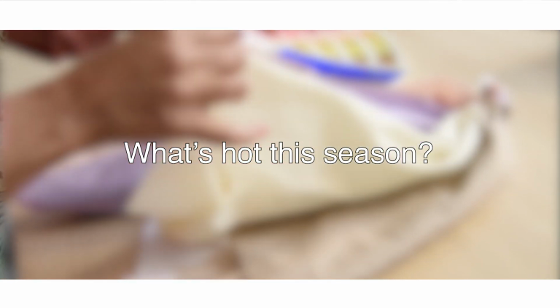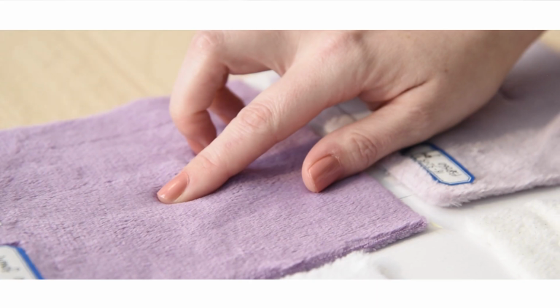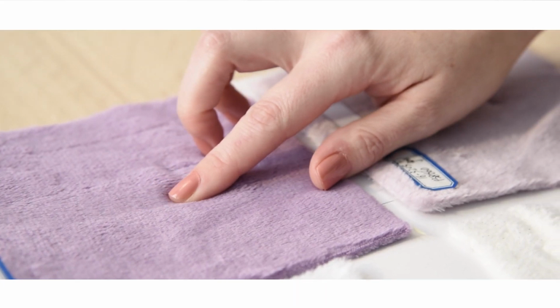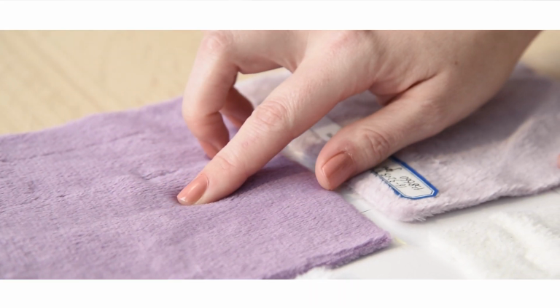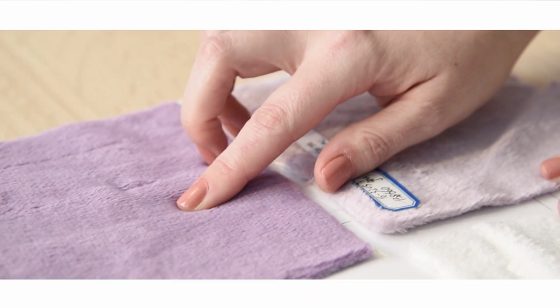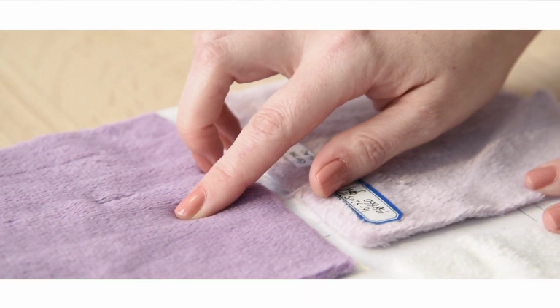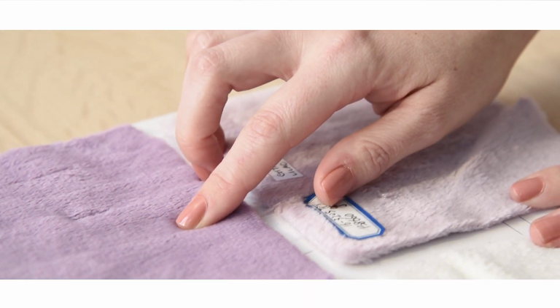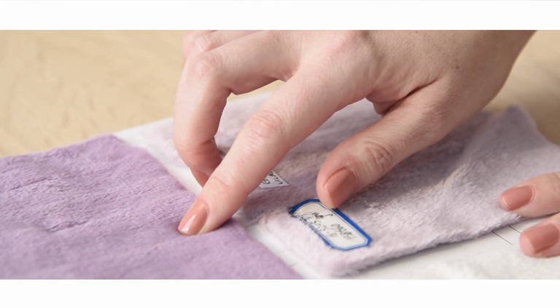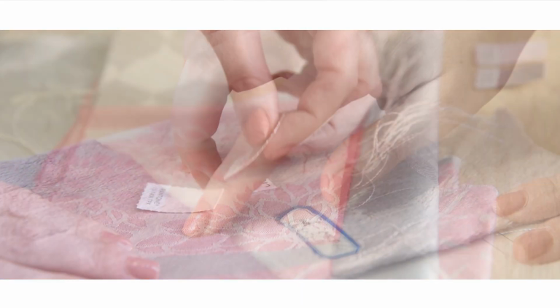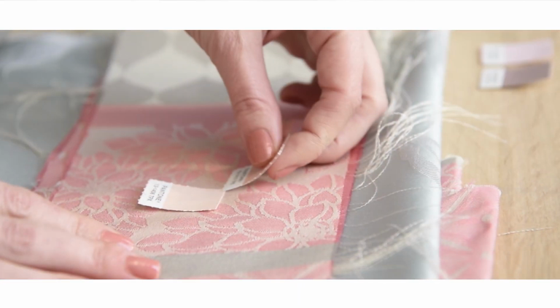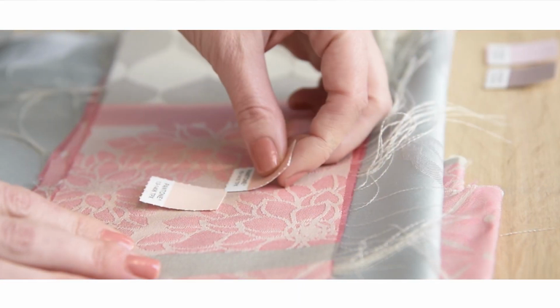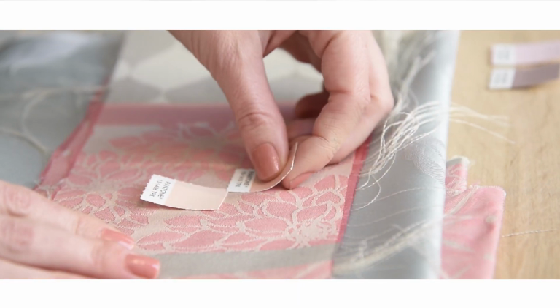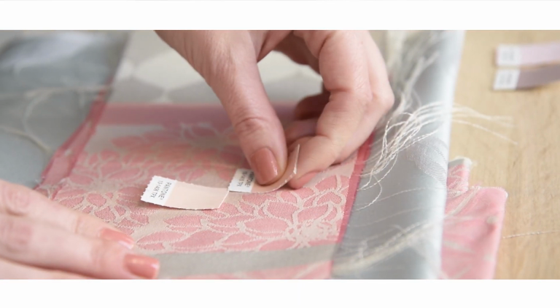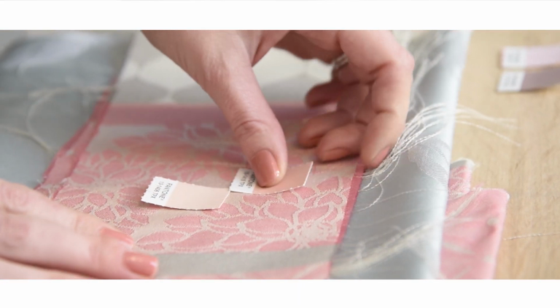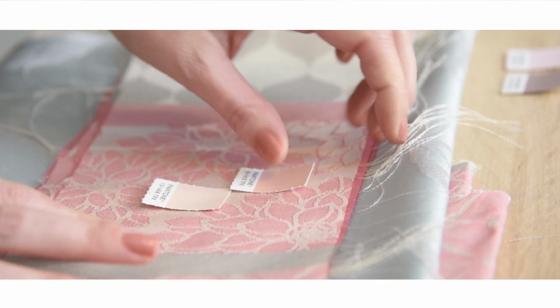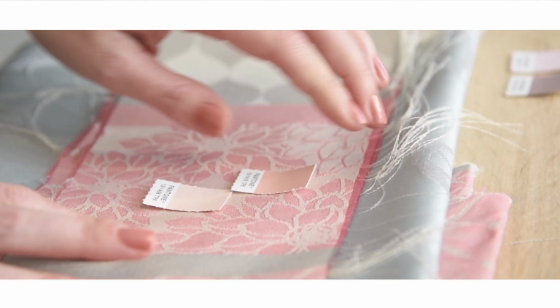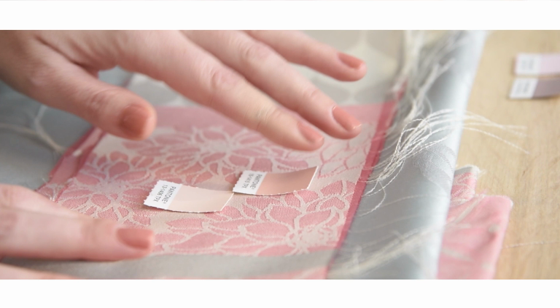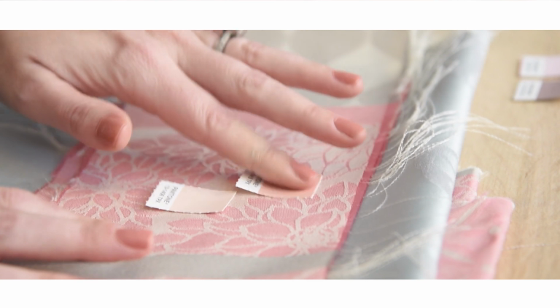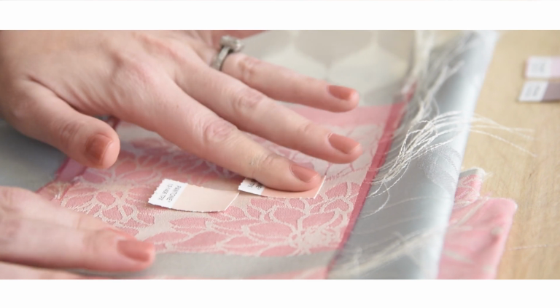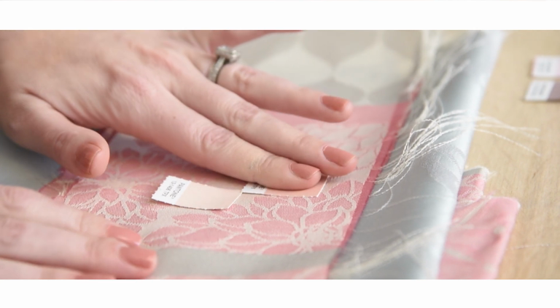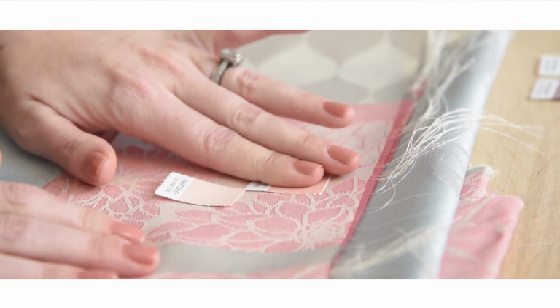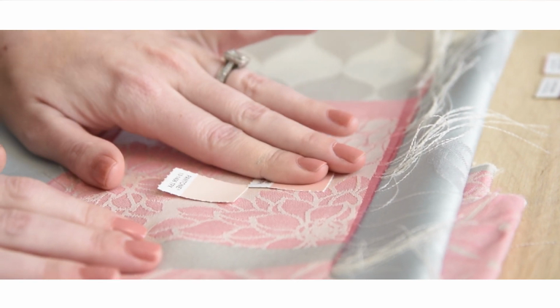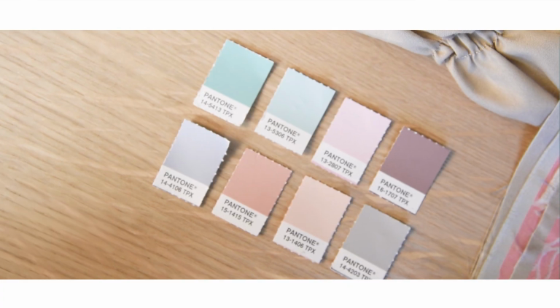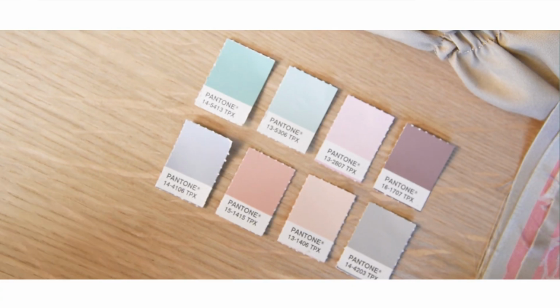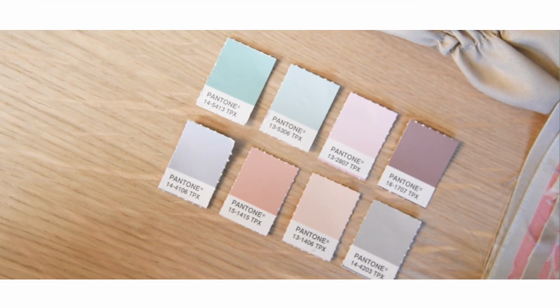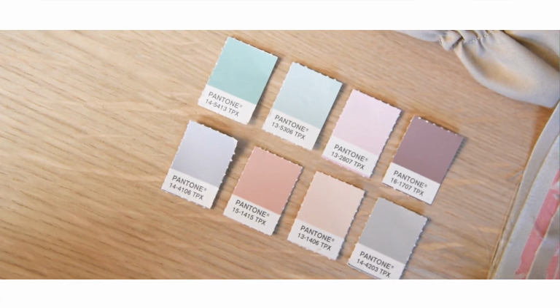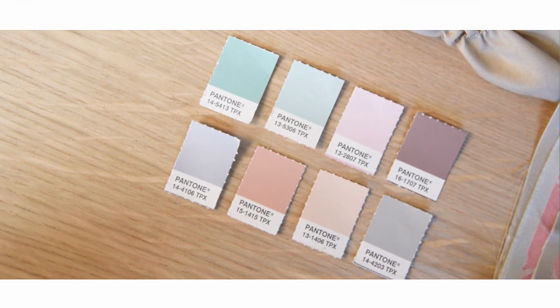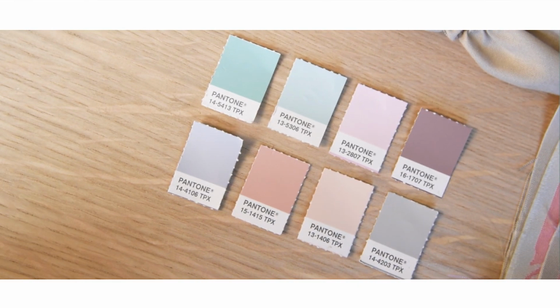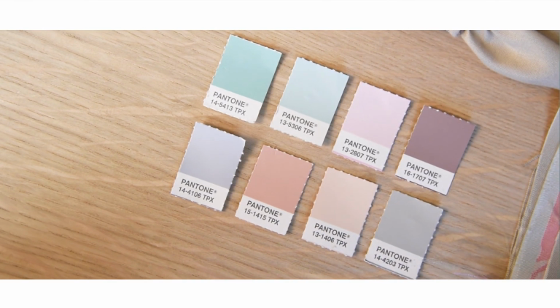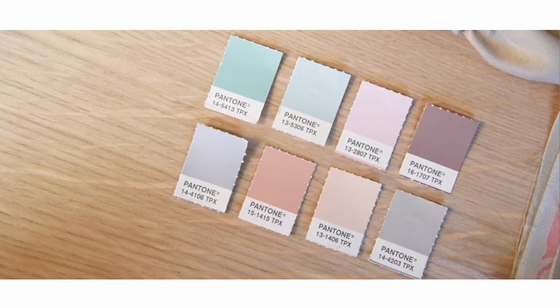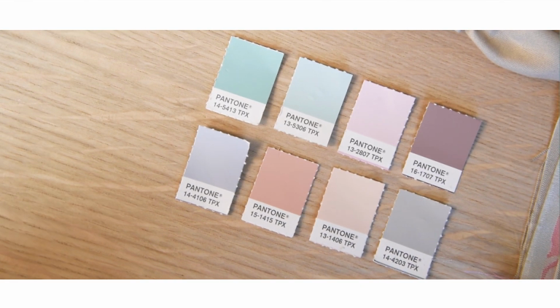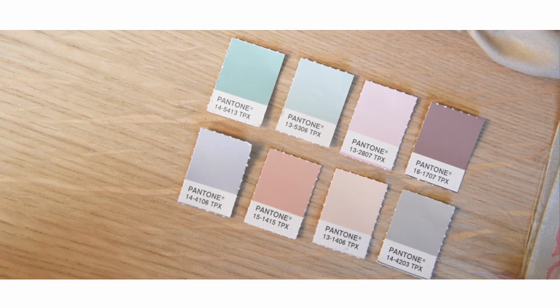This season's colors are really soft, beautiful and feminine, and there's a play of beautiful lilacs, teals and pinks.